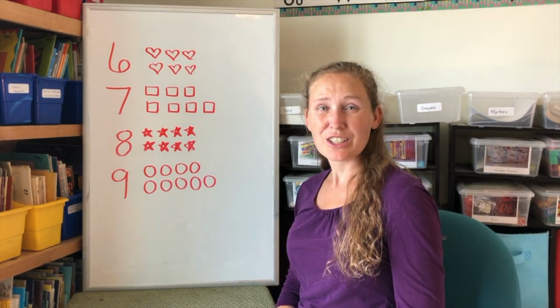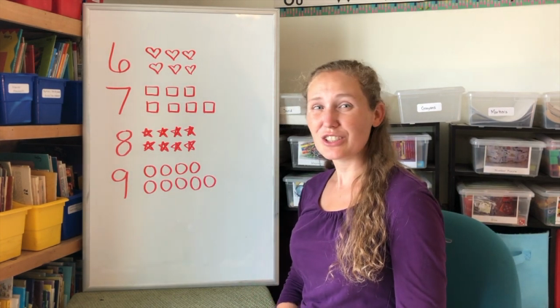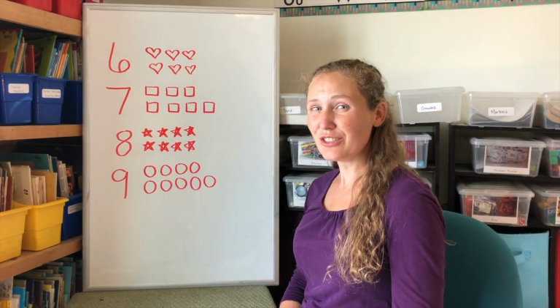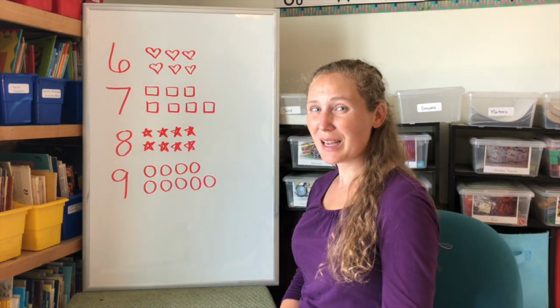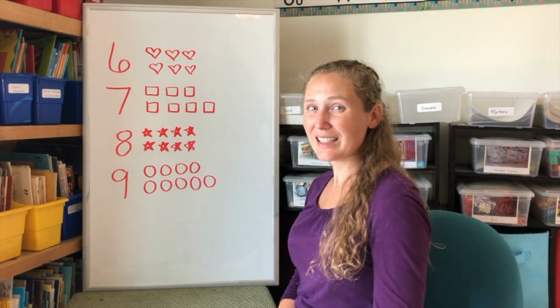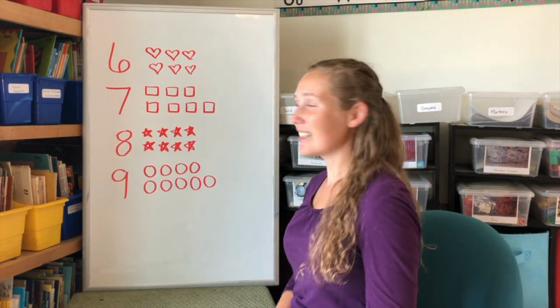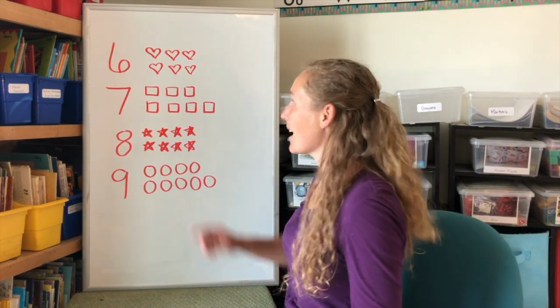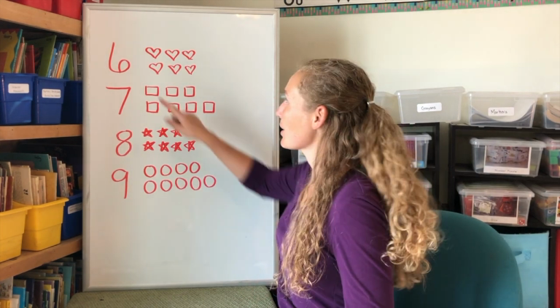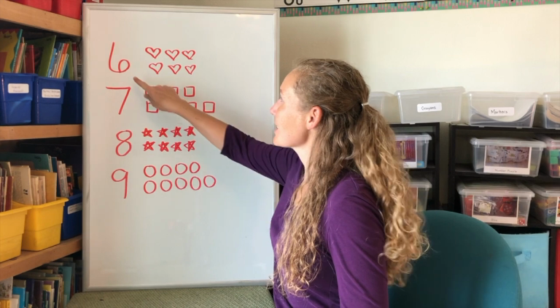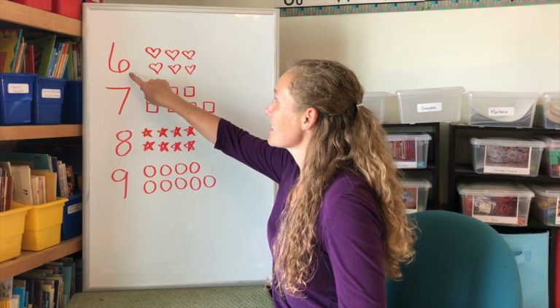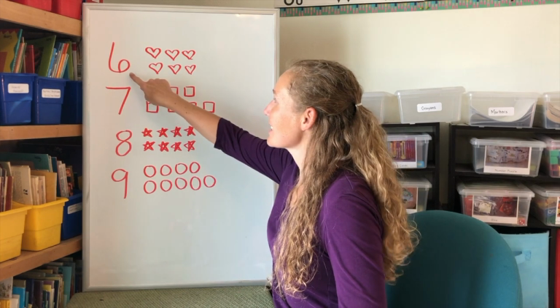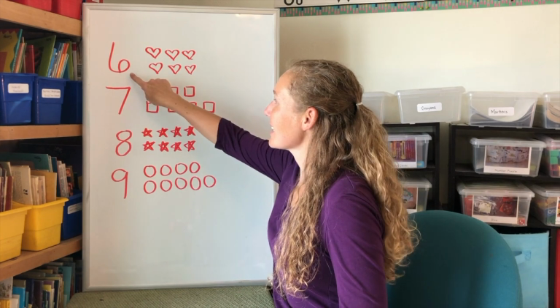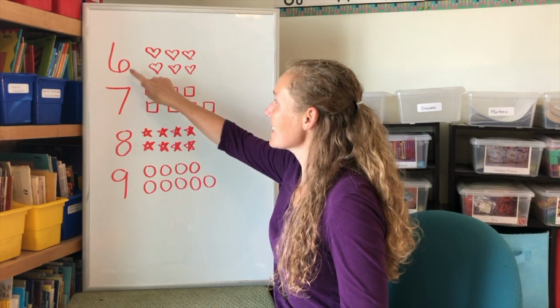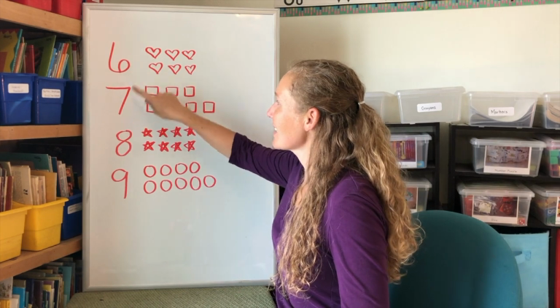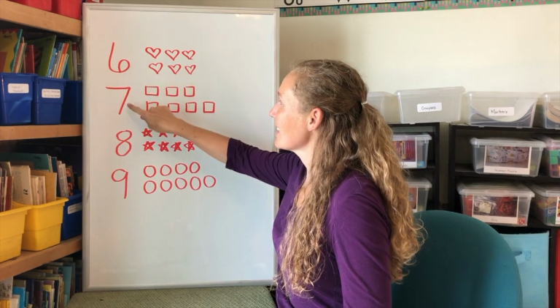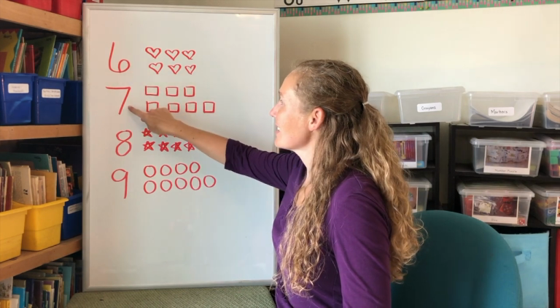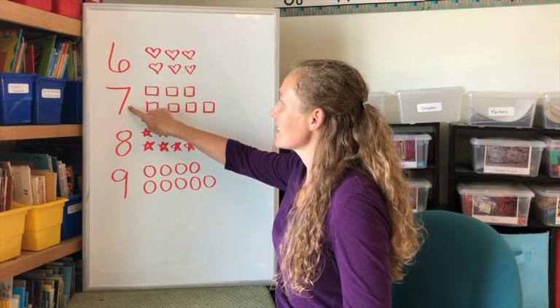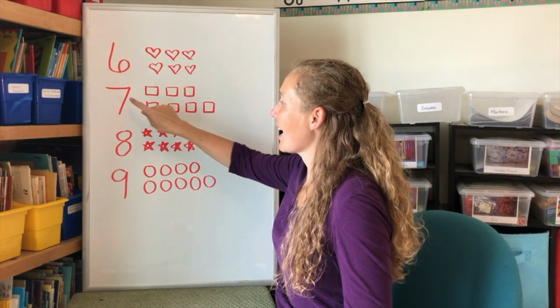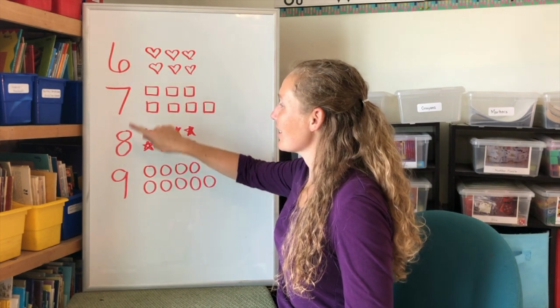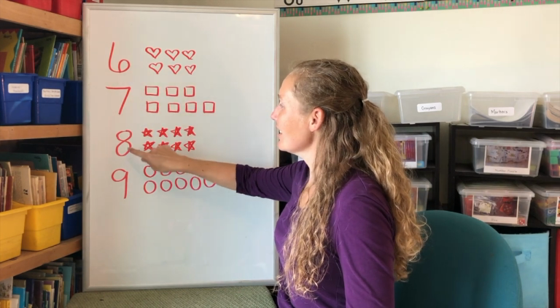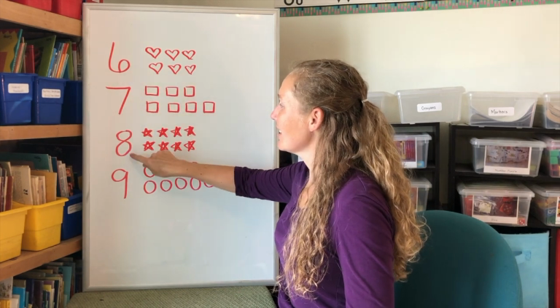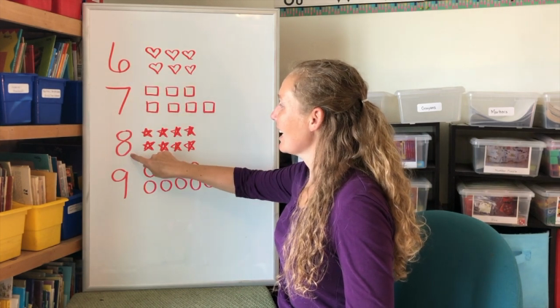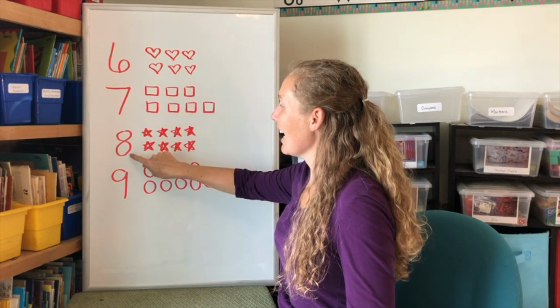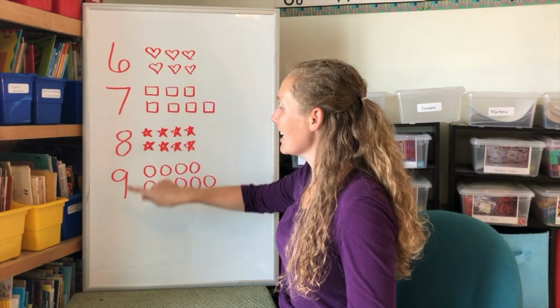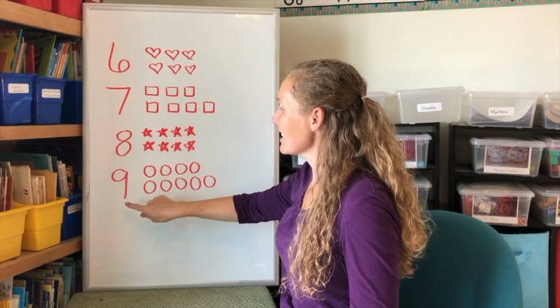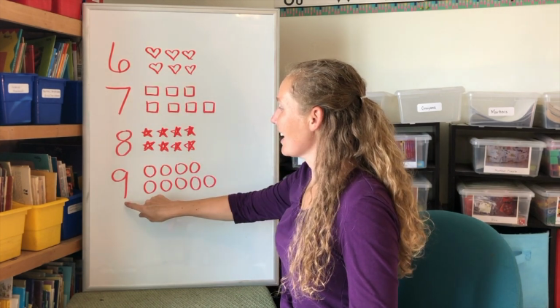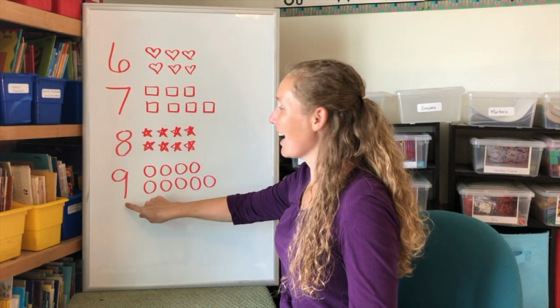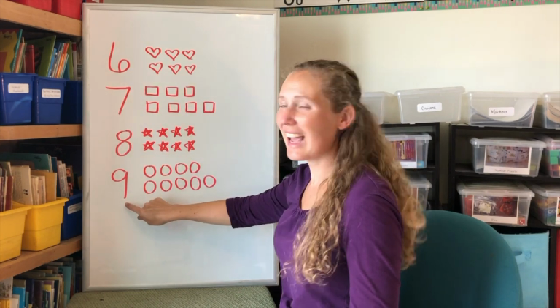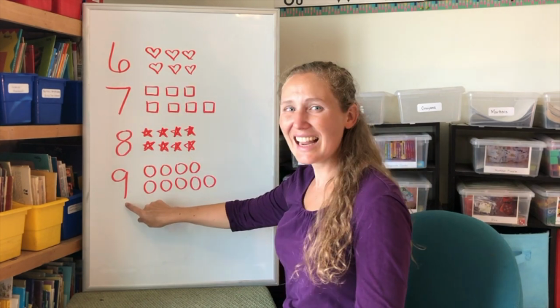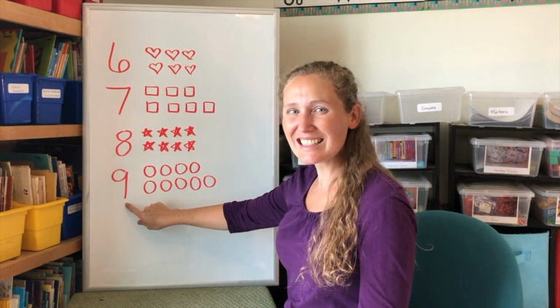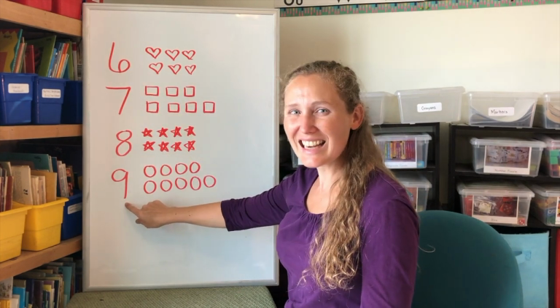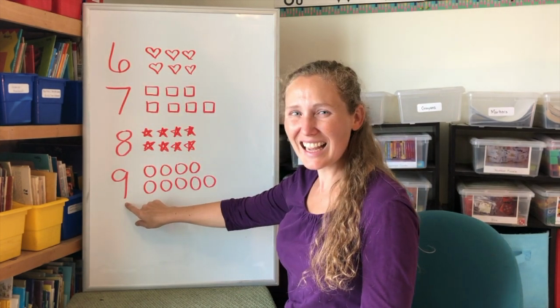You've made the numbers six, seven, eight, and nine.